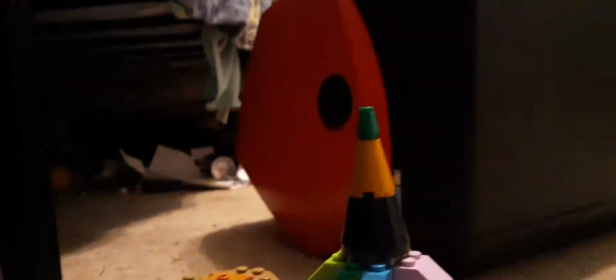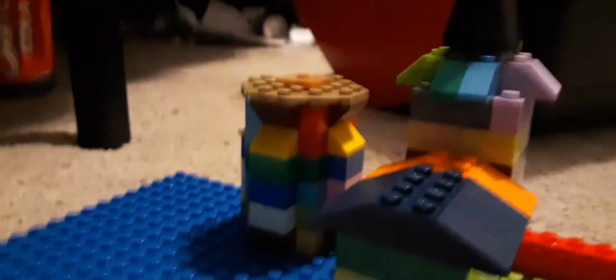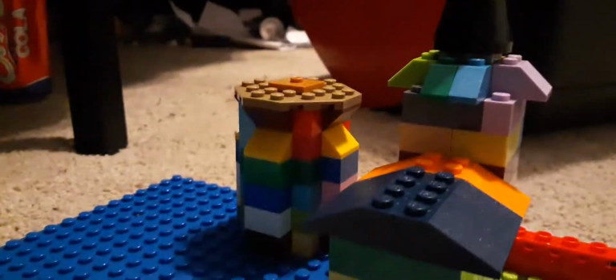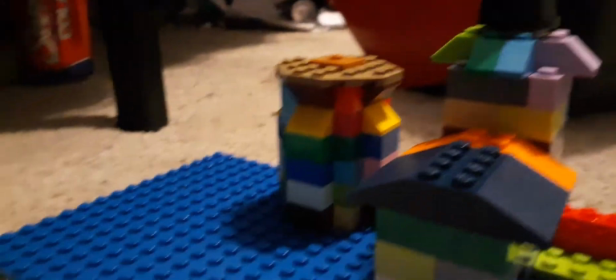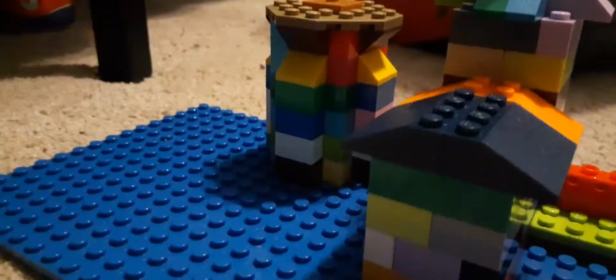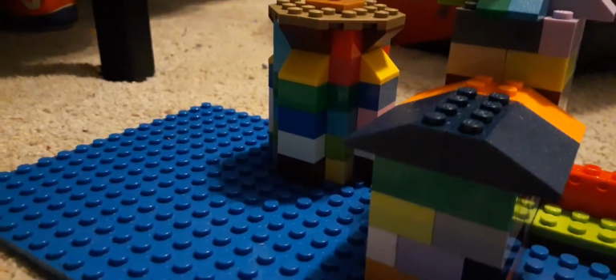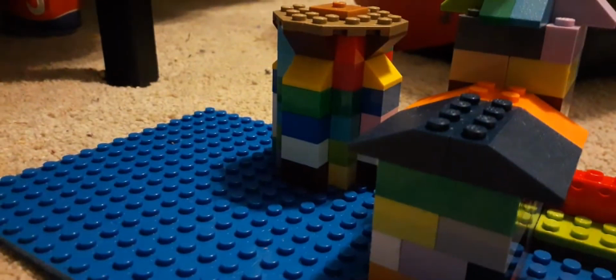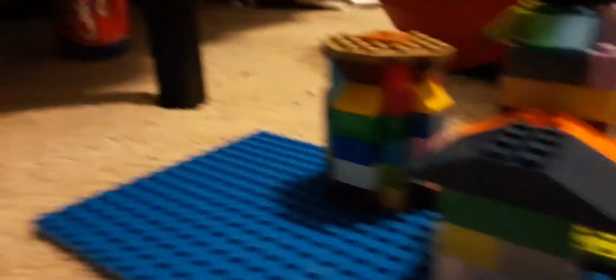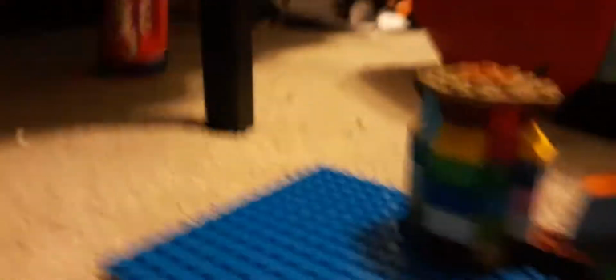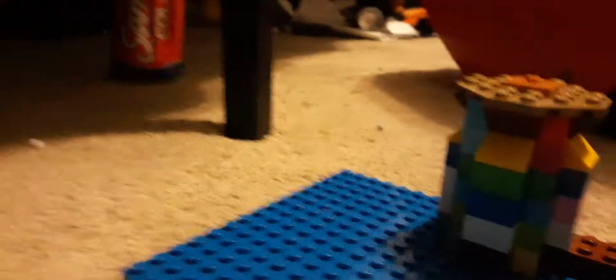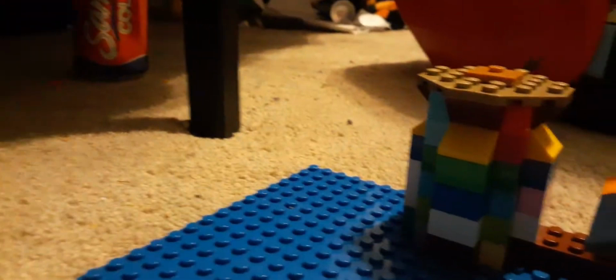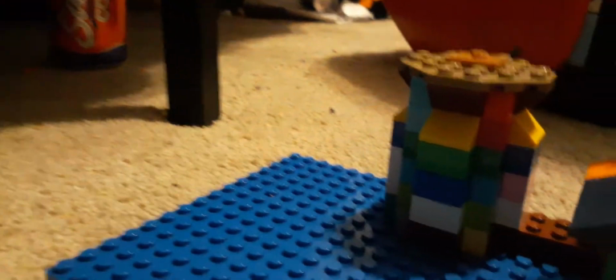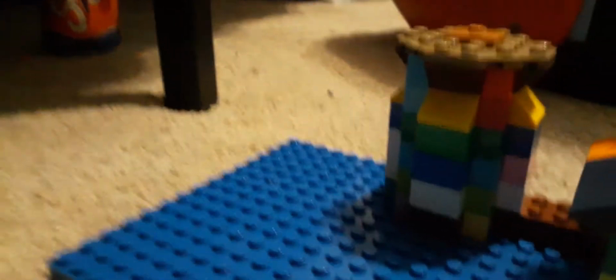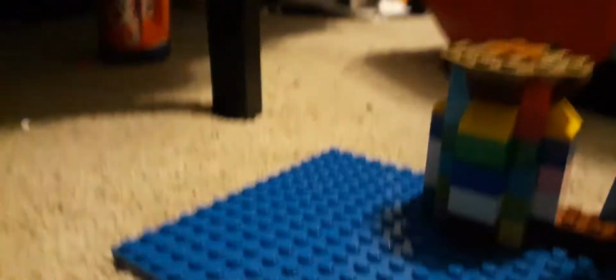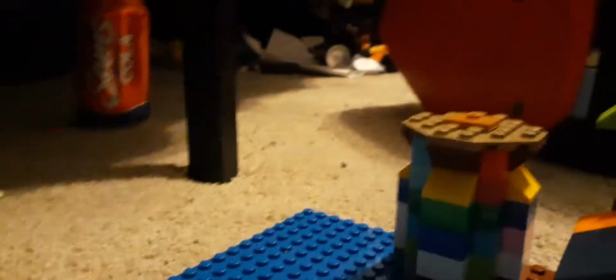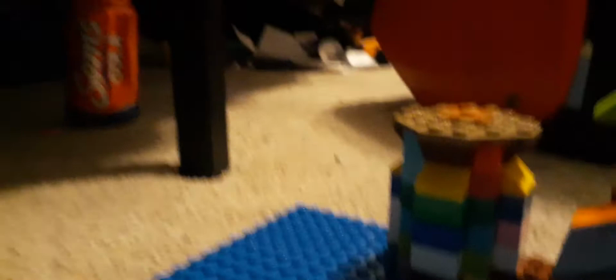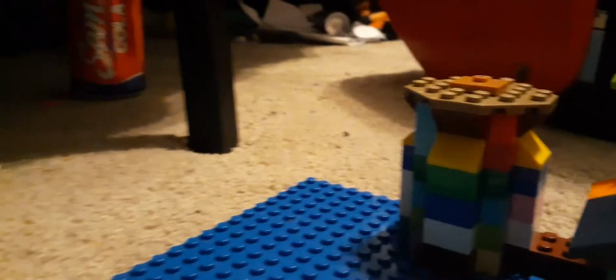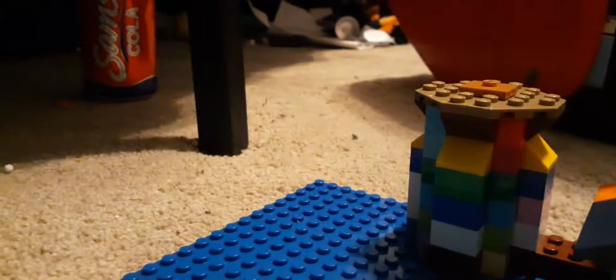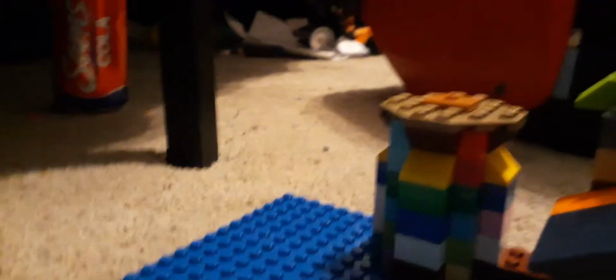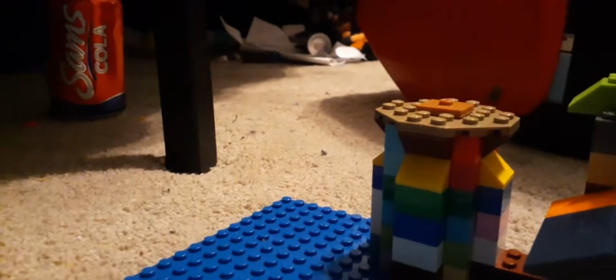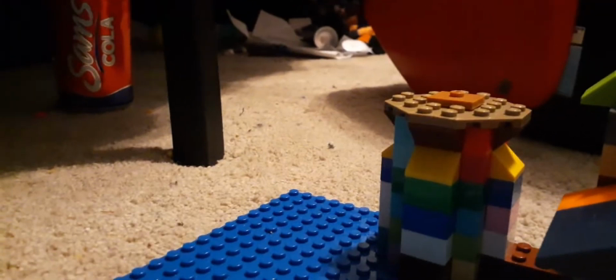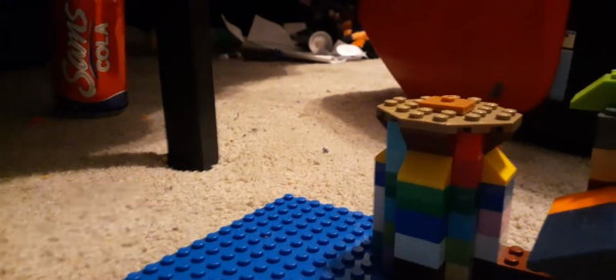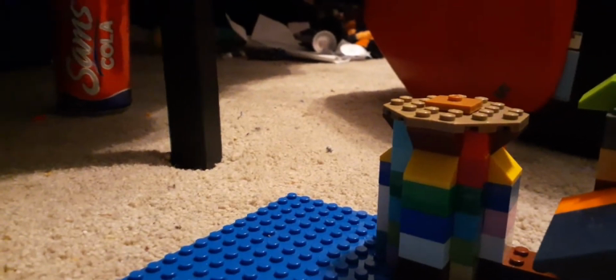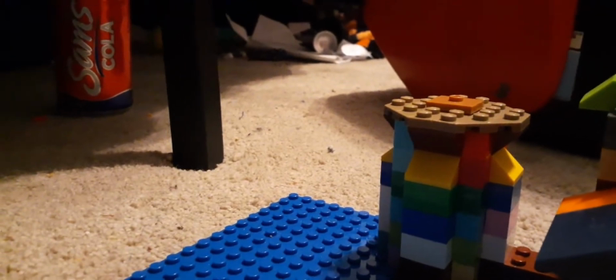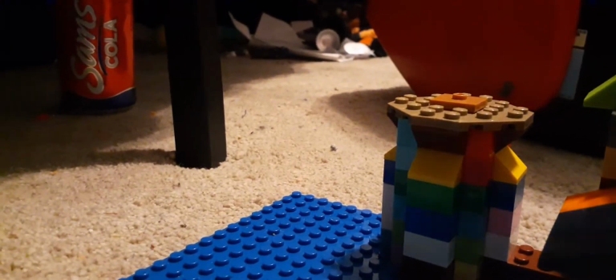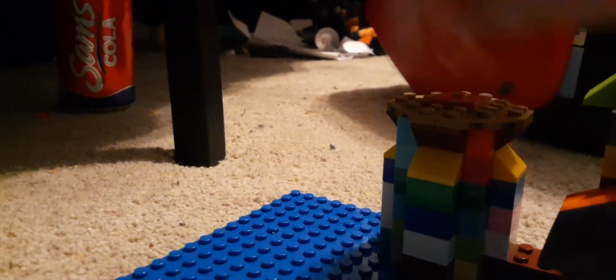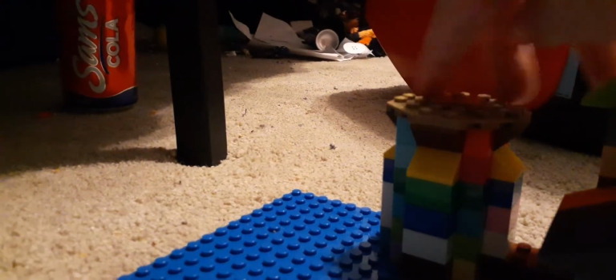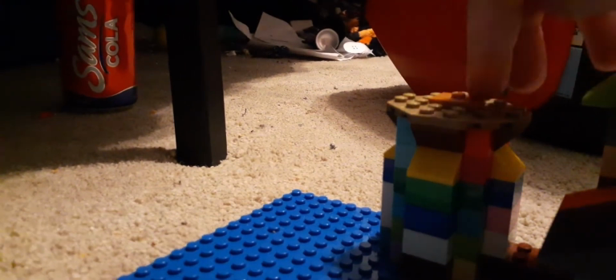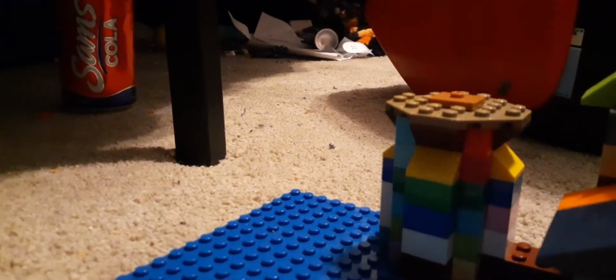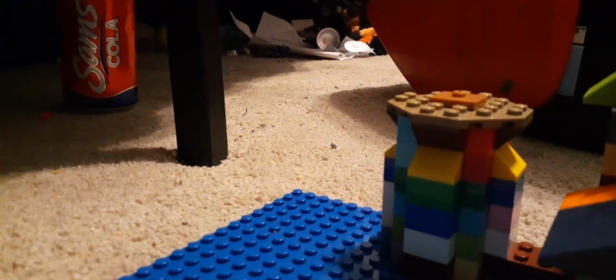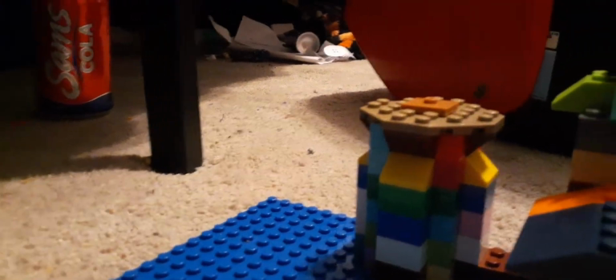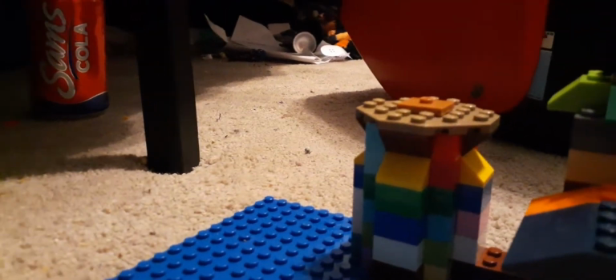This is supposed to be the Great Hall, and this is just supposed to be one of the towers. It had a thing up there, but it broke off.